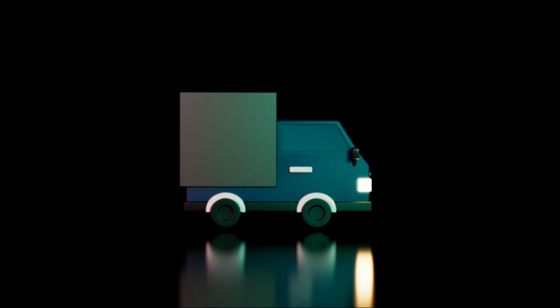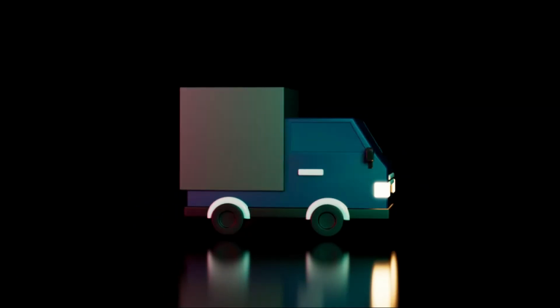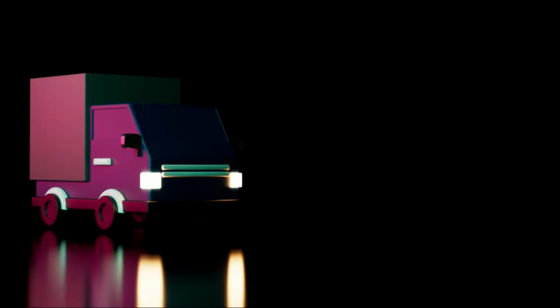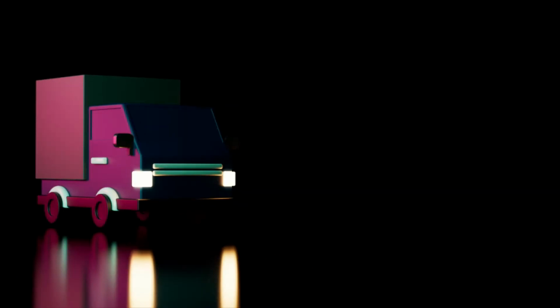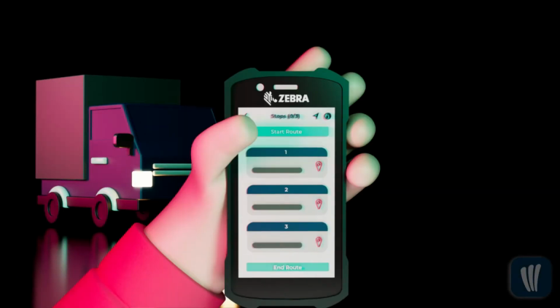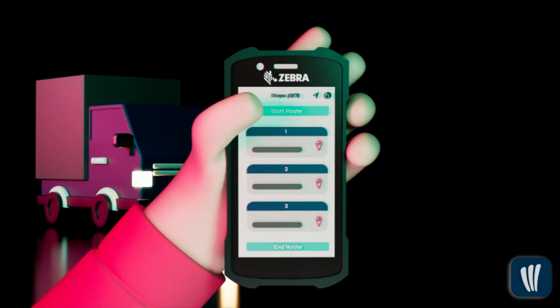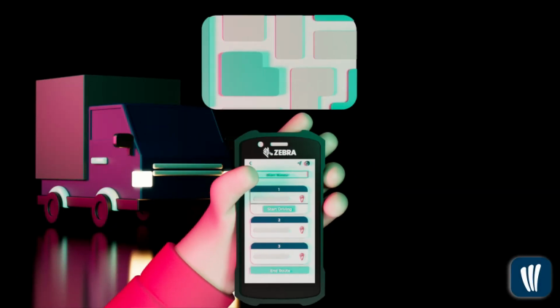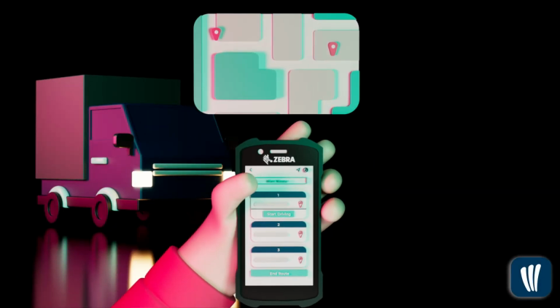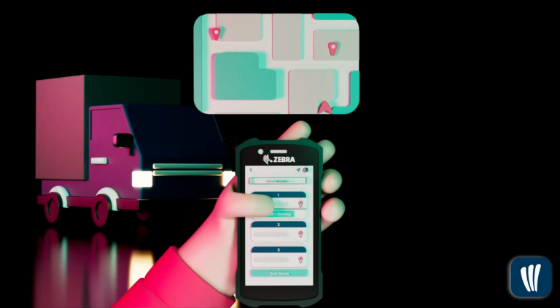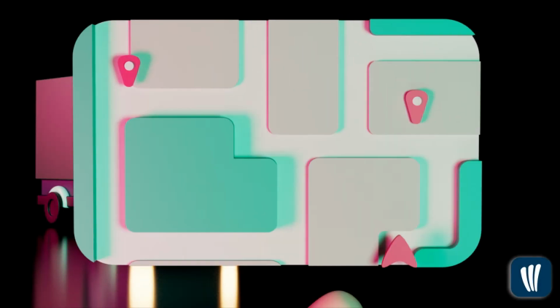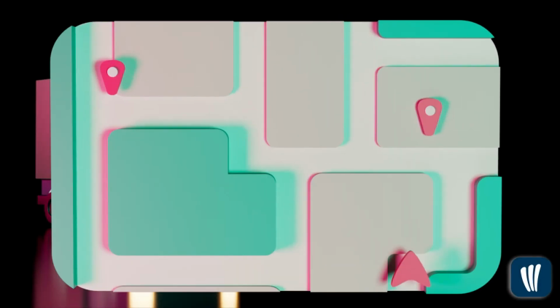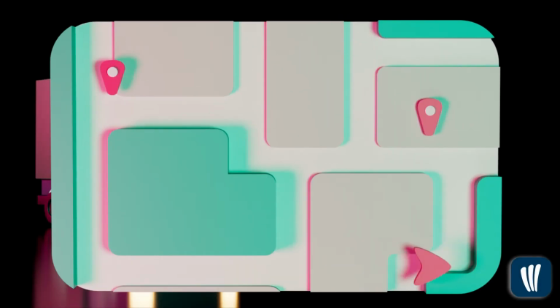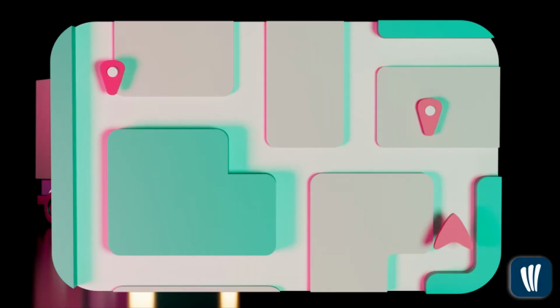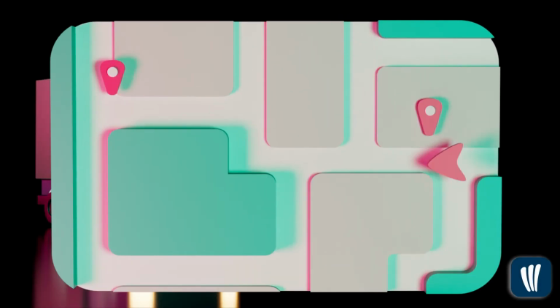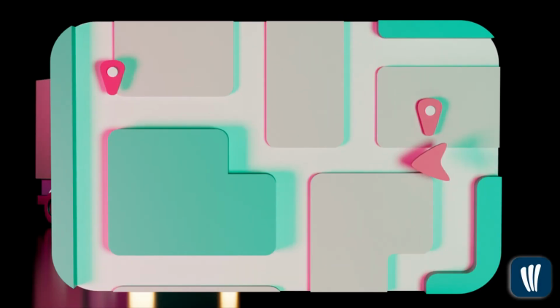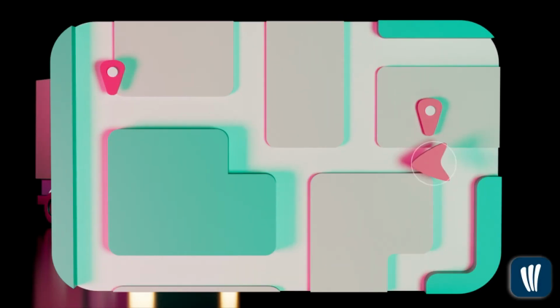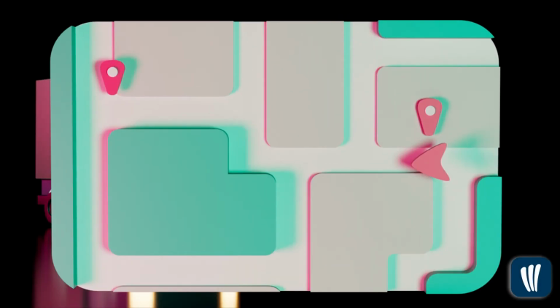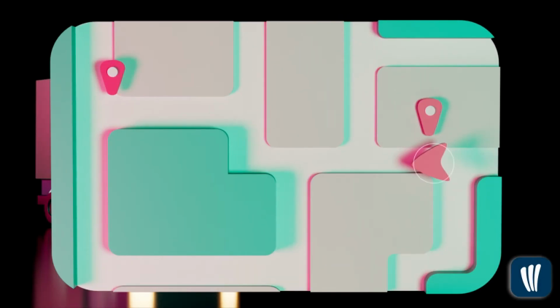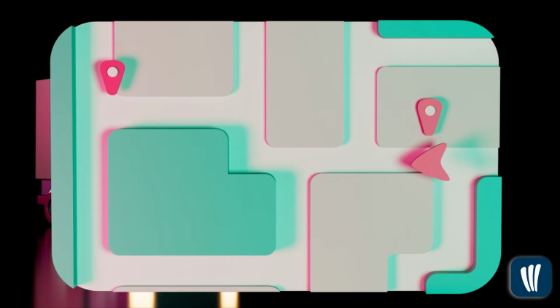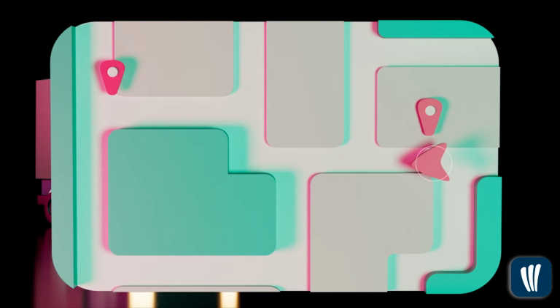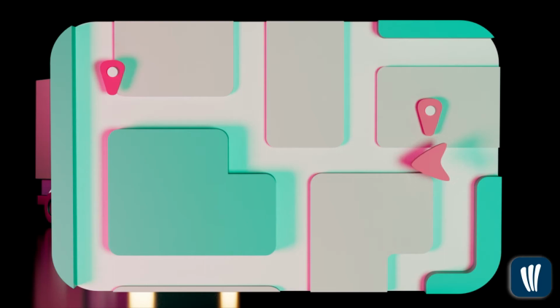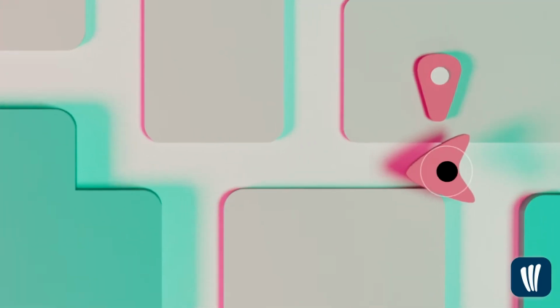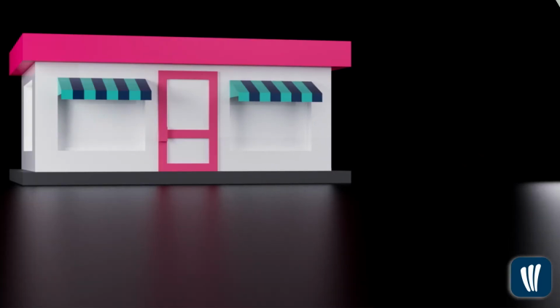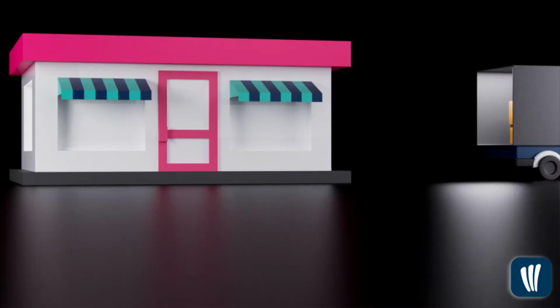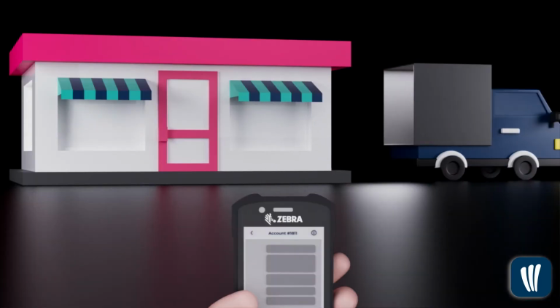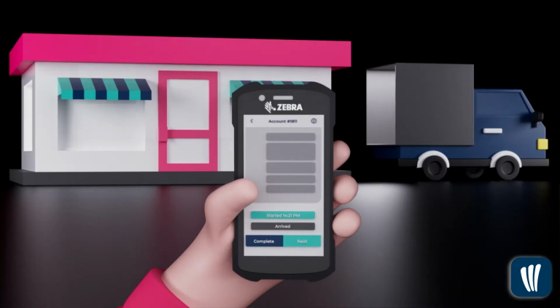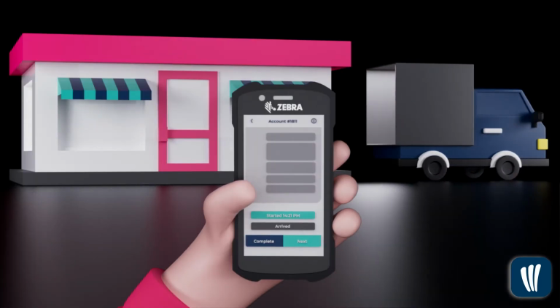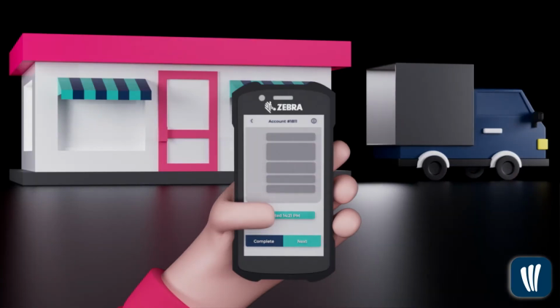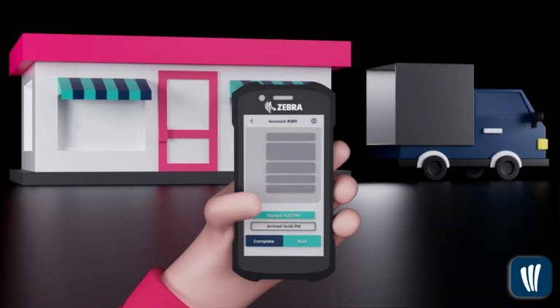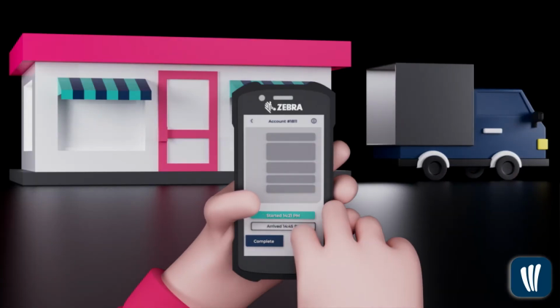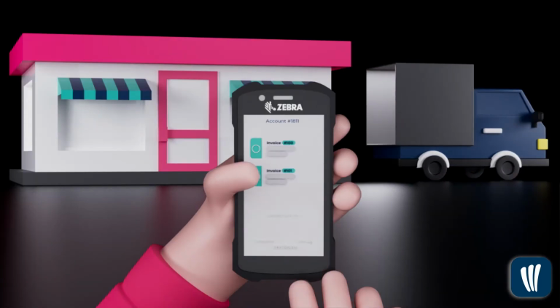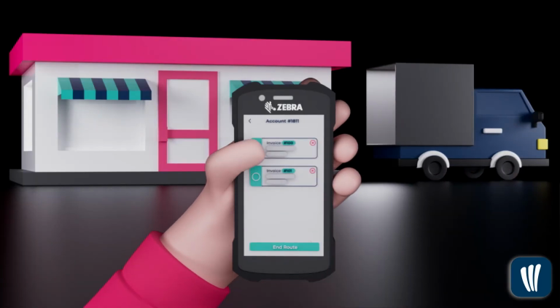Once the product is loaded to your delivery truck, your driver will take an optimized route to his first stop and deliver your customer's invoice.